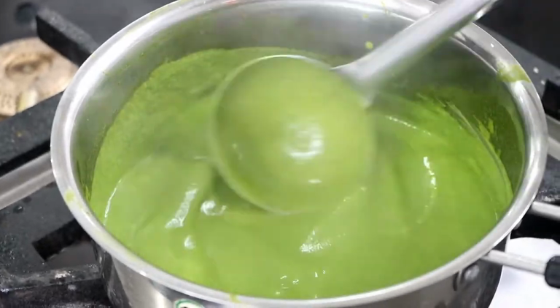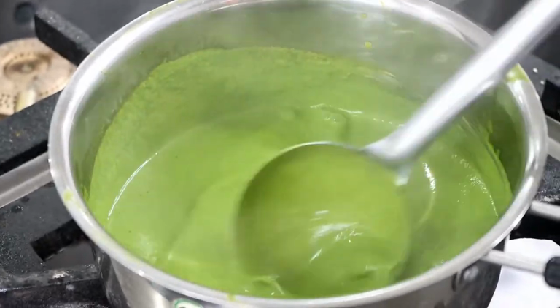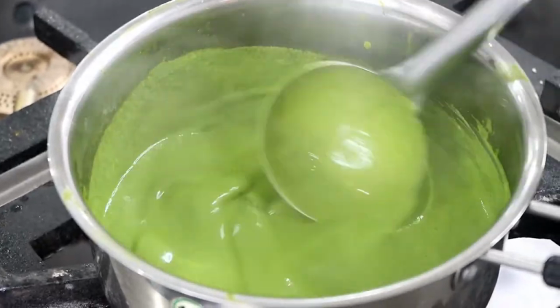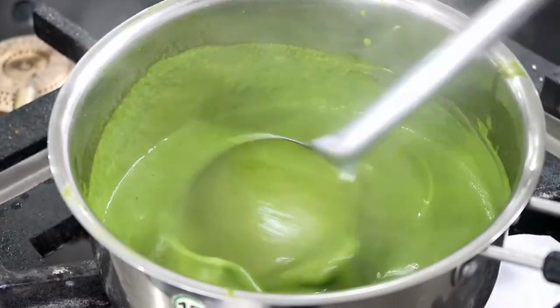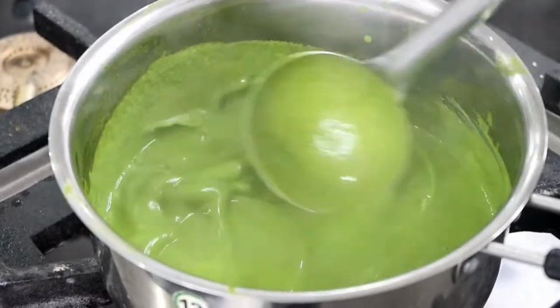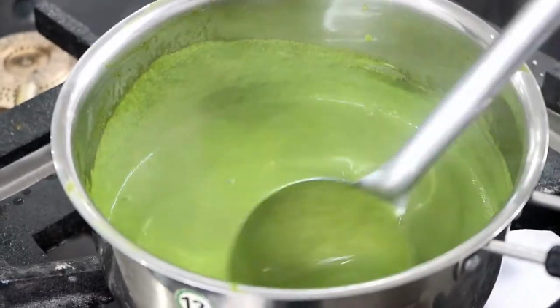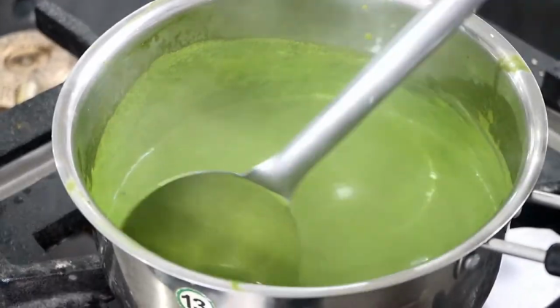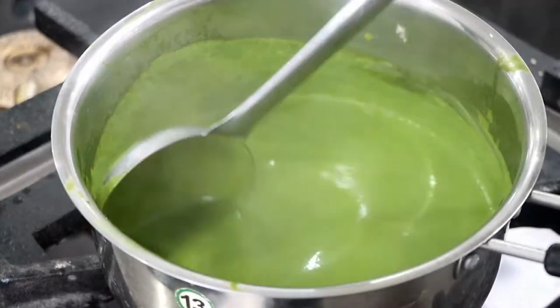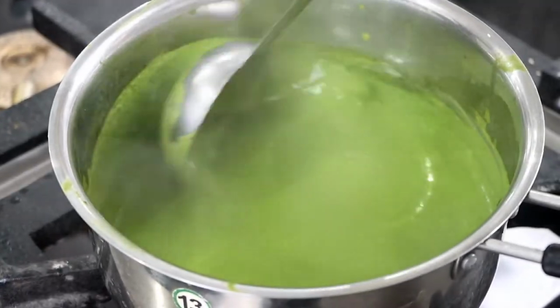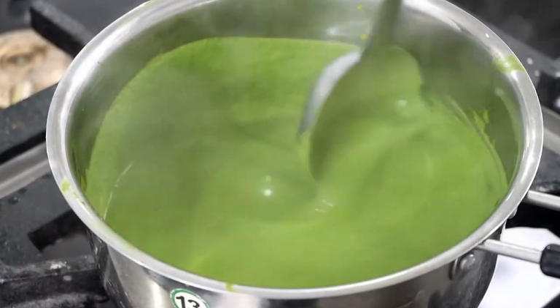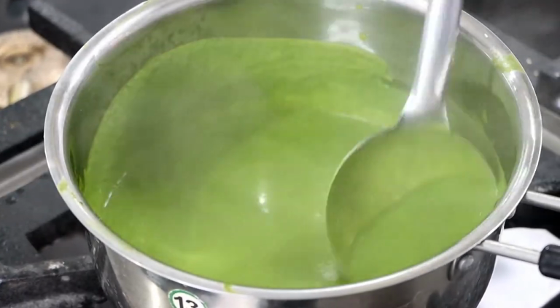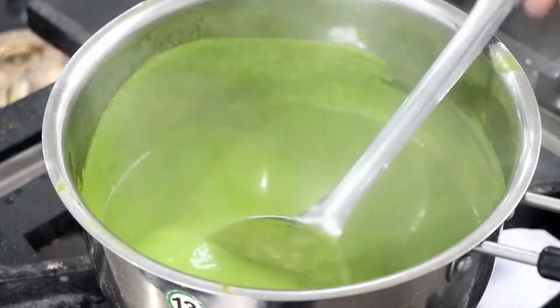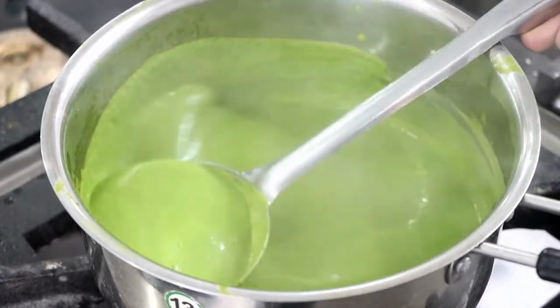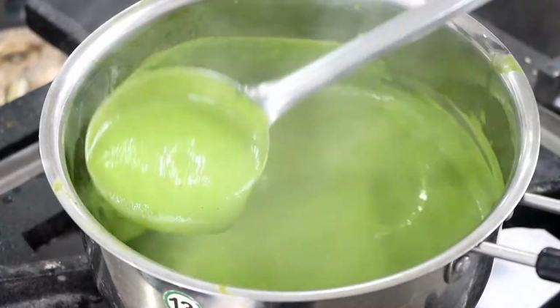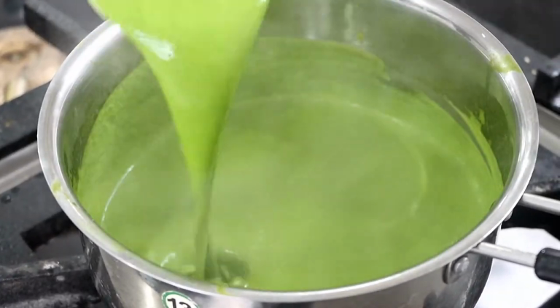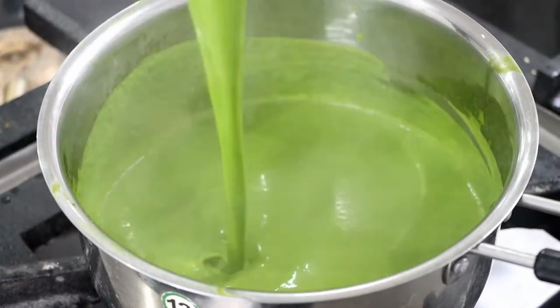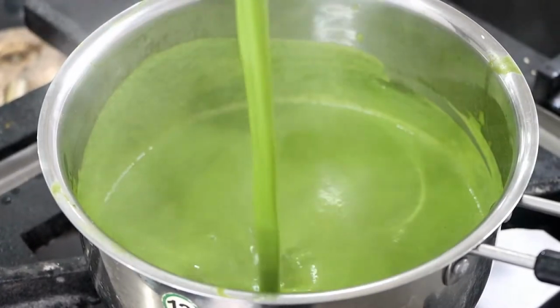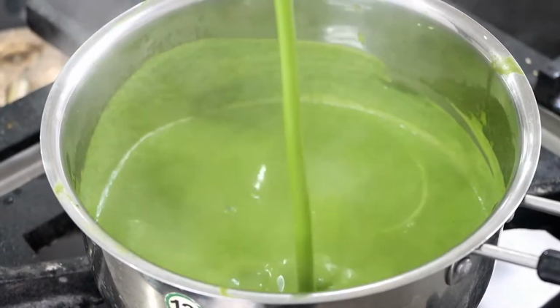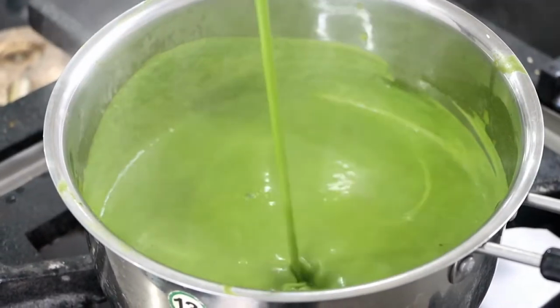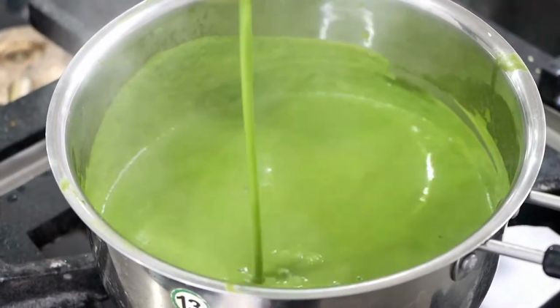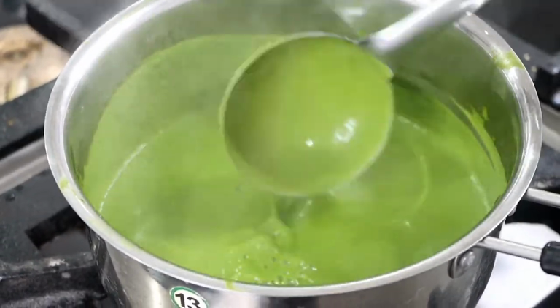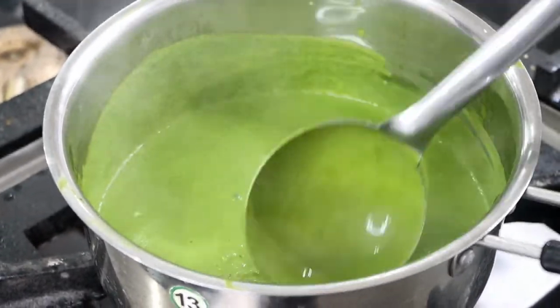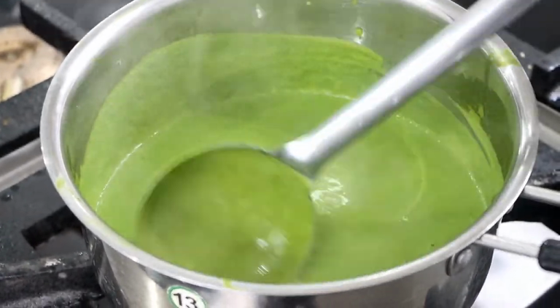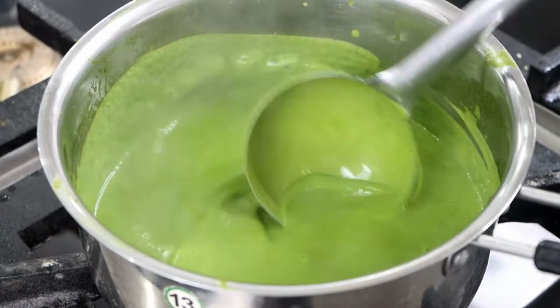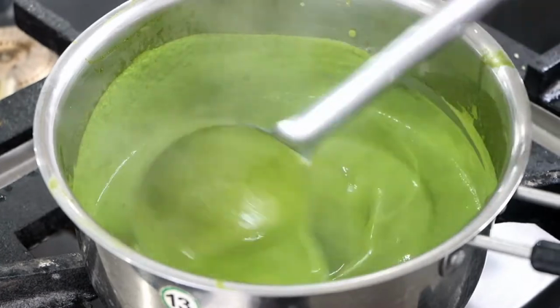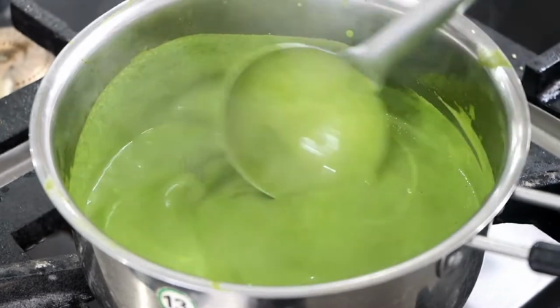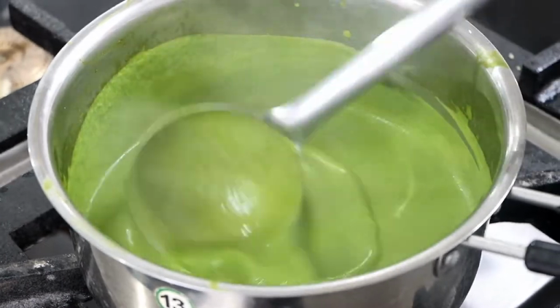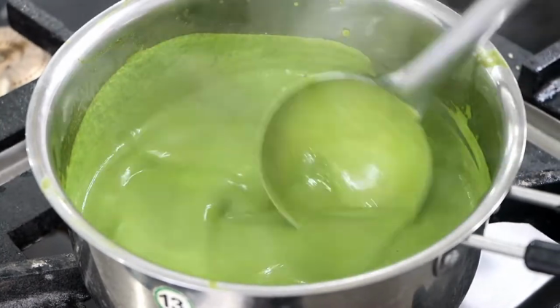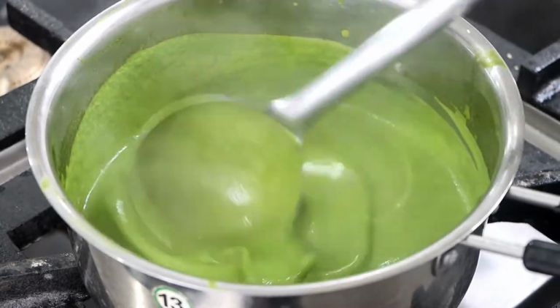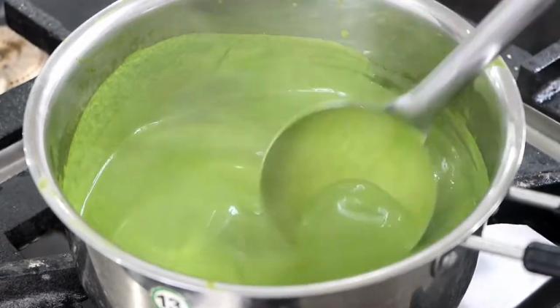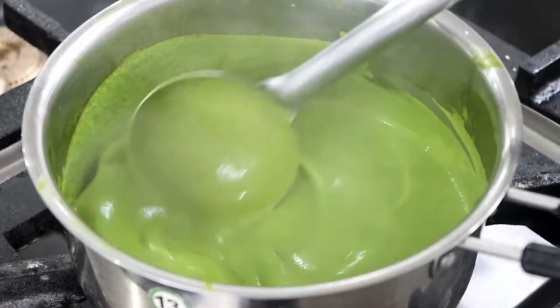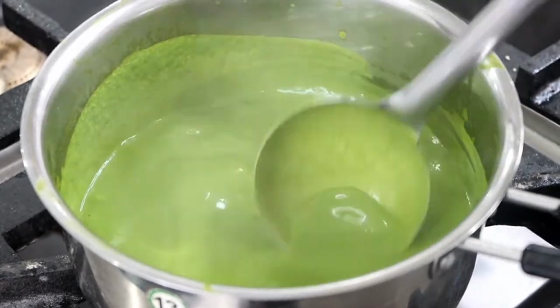If I talk about the consistency, this should be the consistency of the soup. The soup is ready.